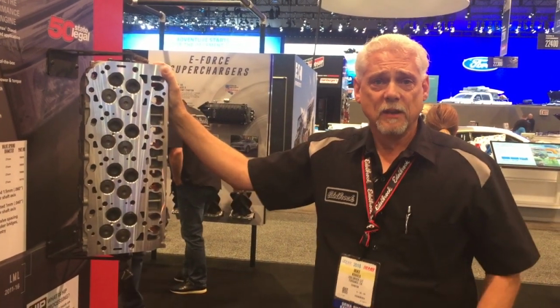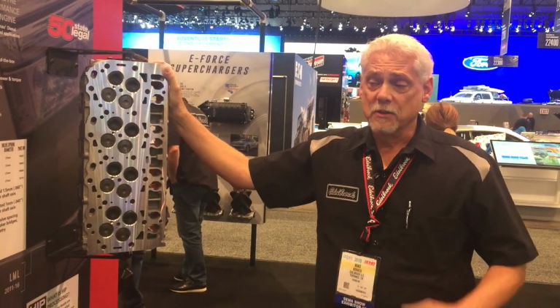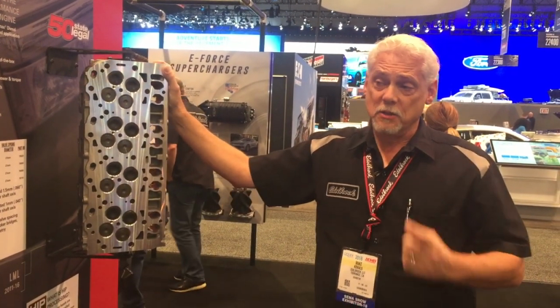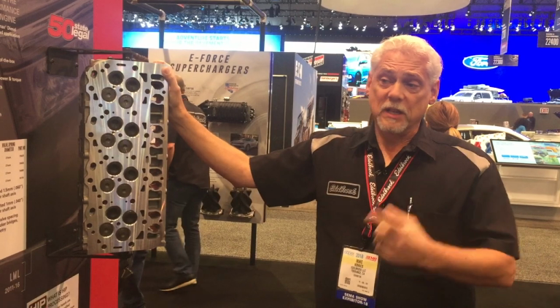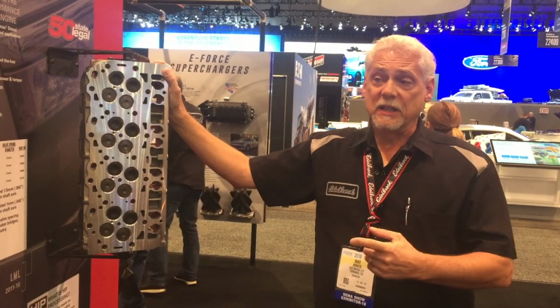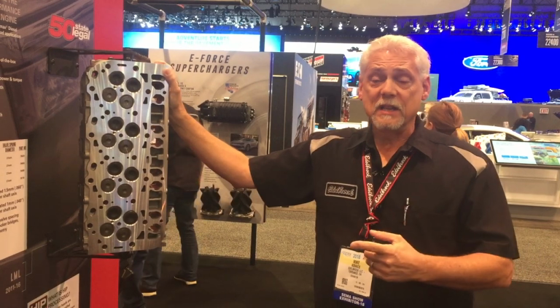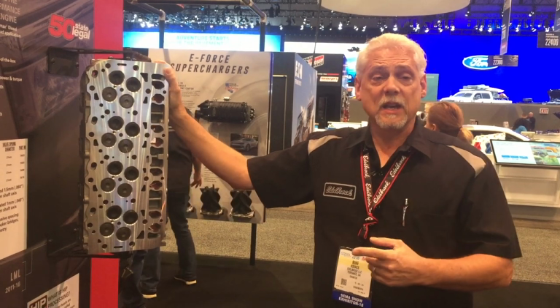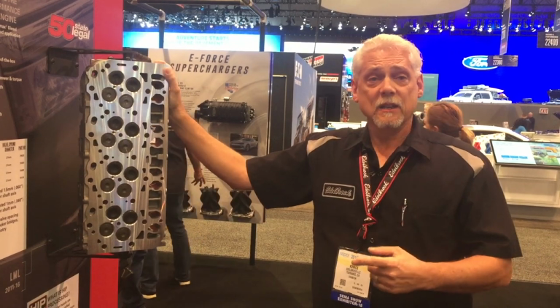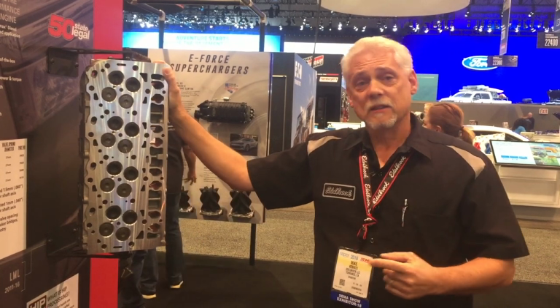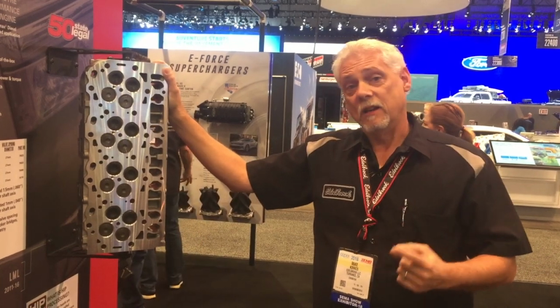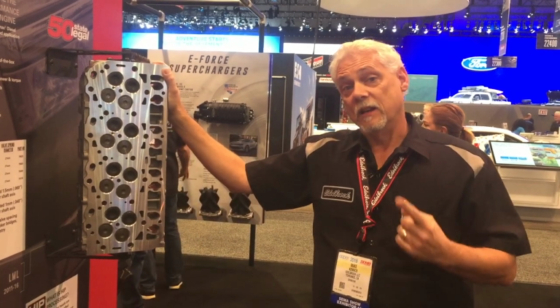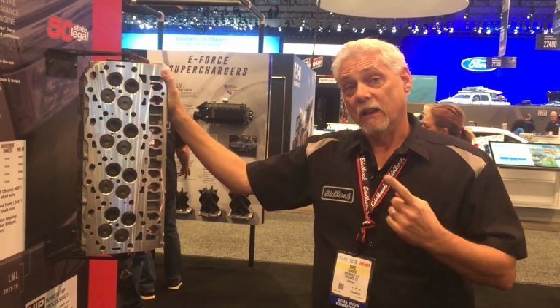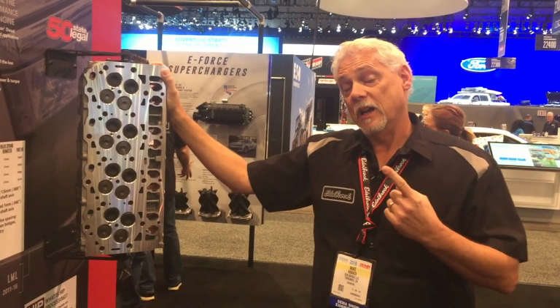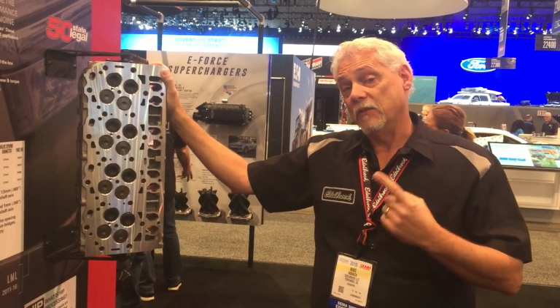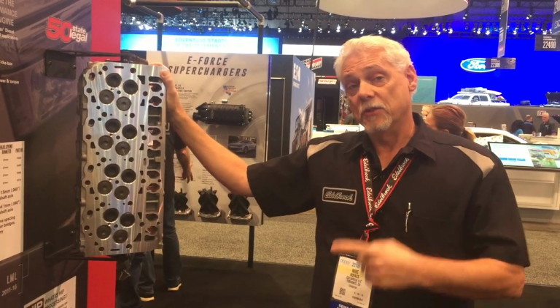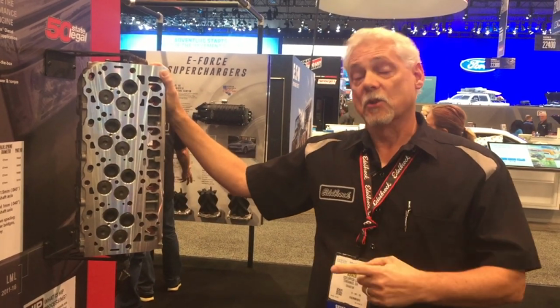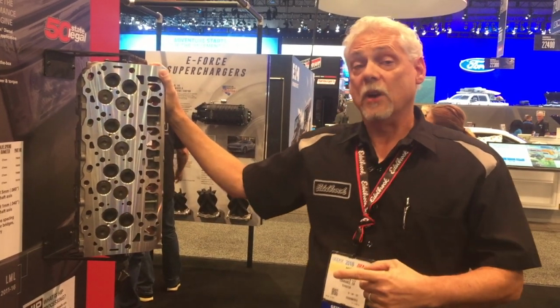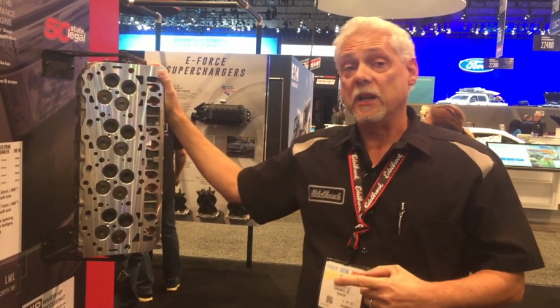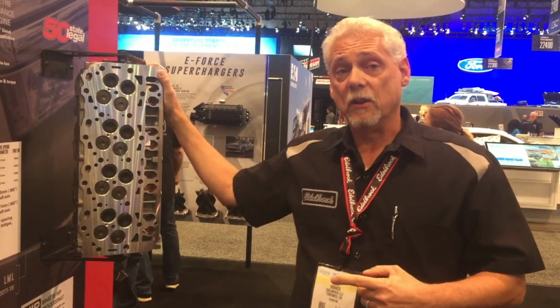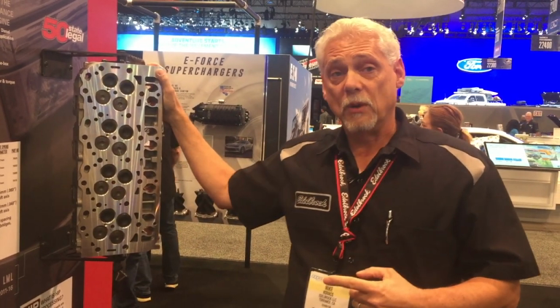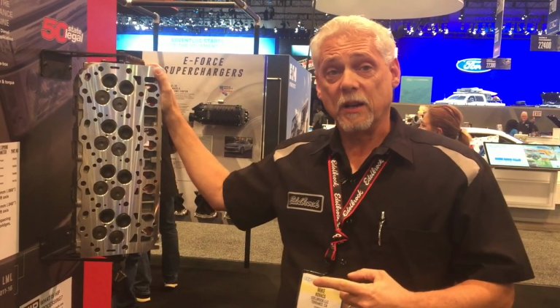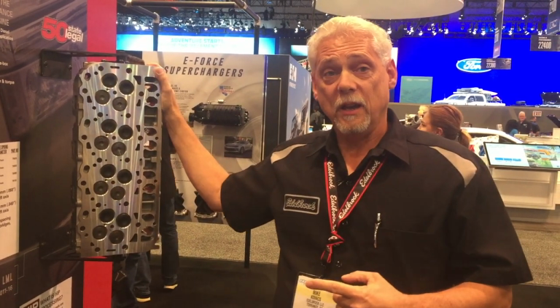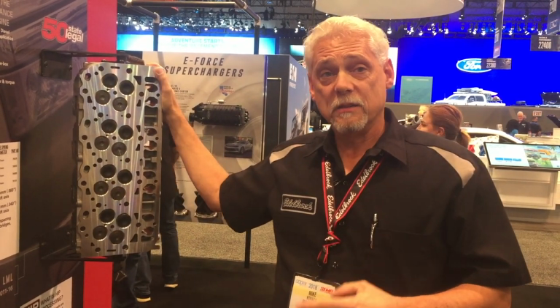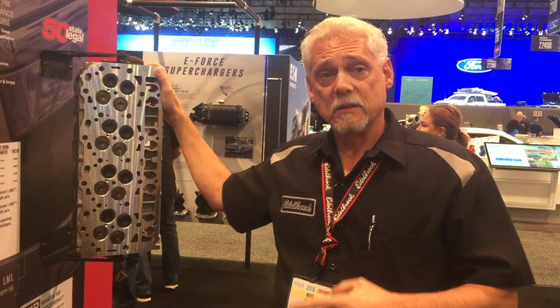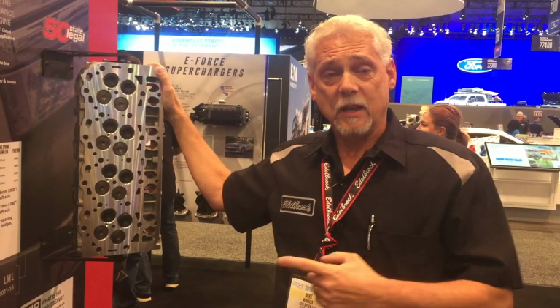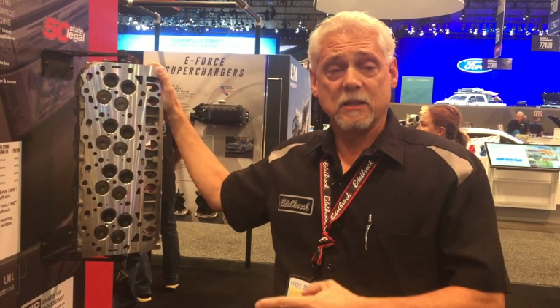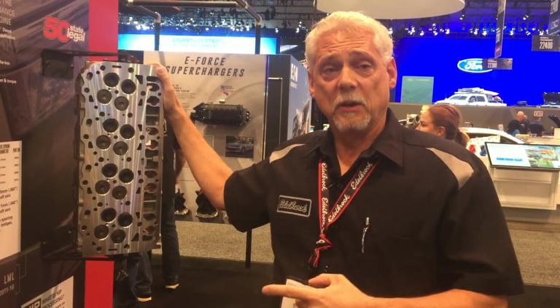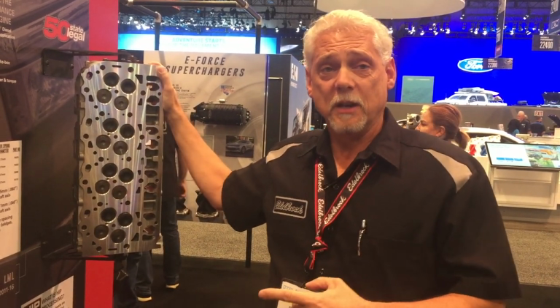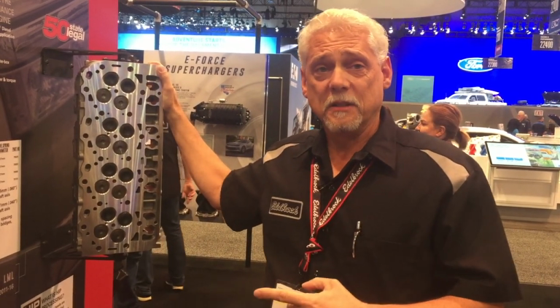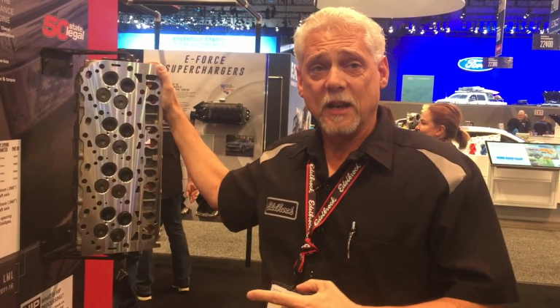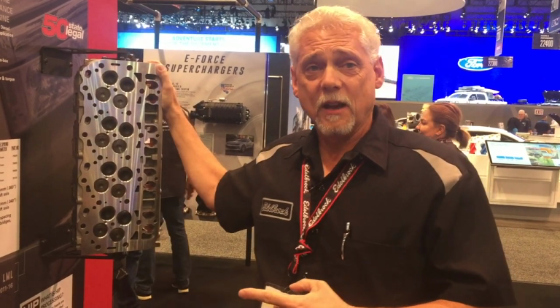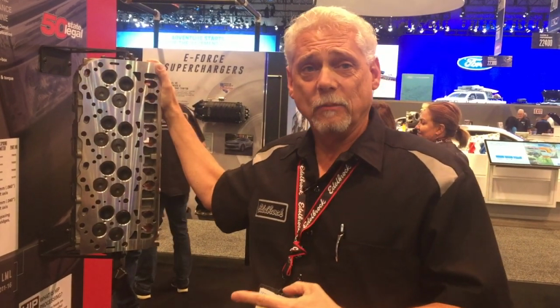You can get these heads and a lot of other great Edelbrock heads at summitracing.com.